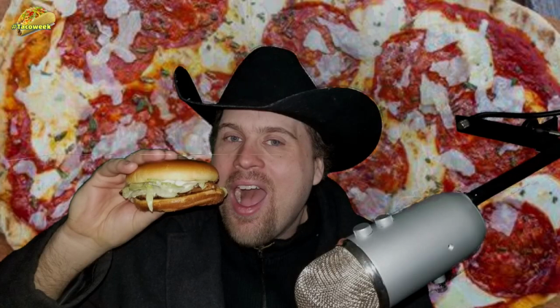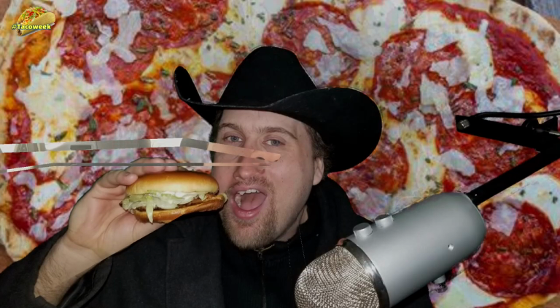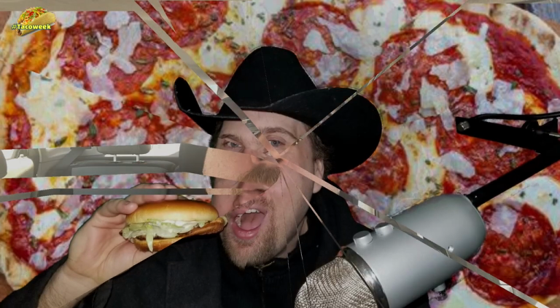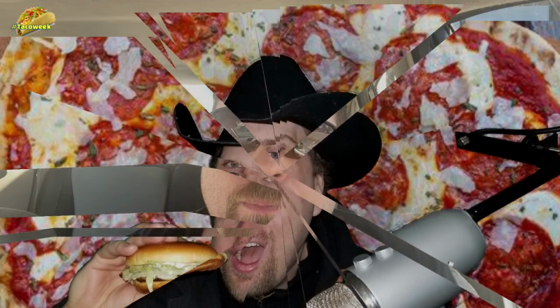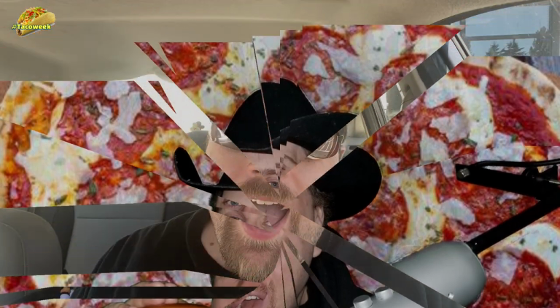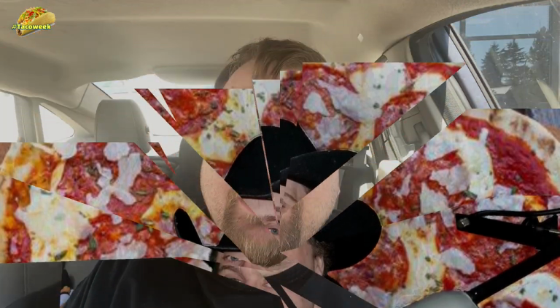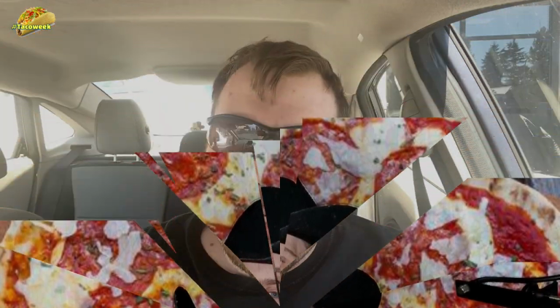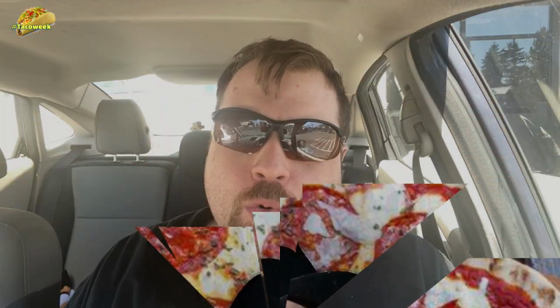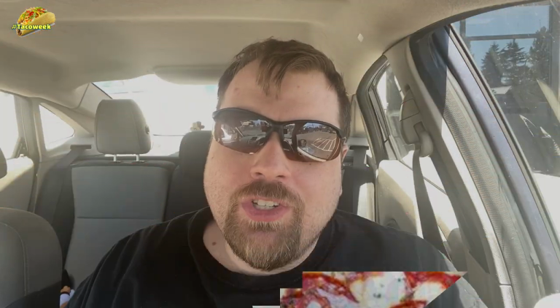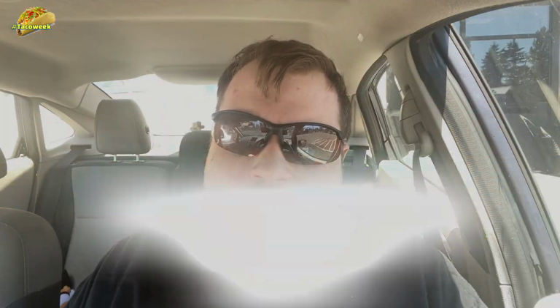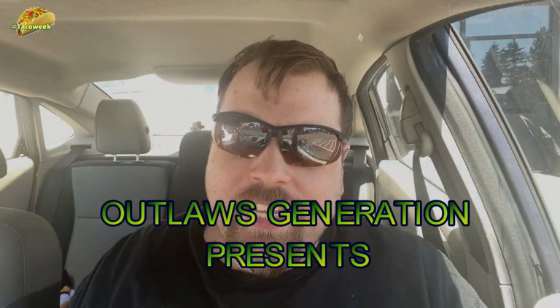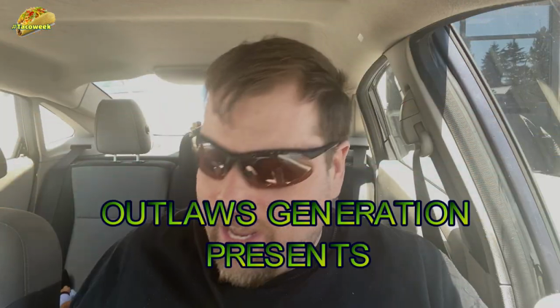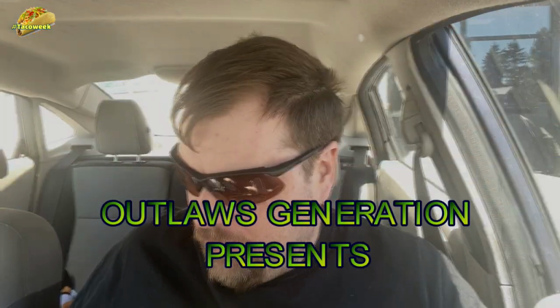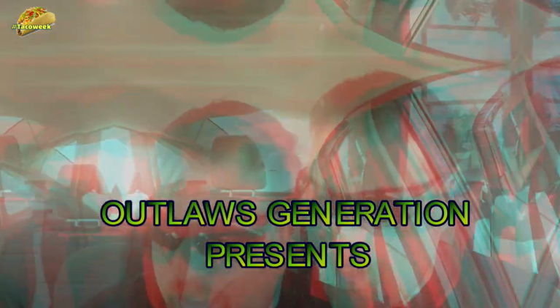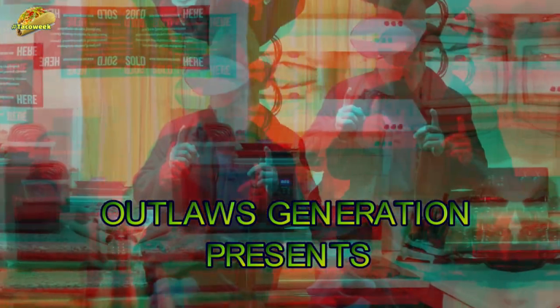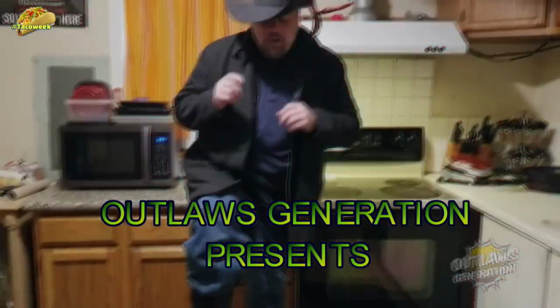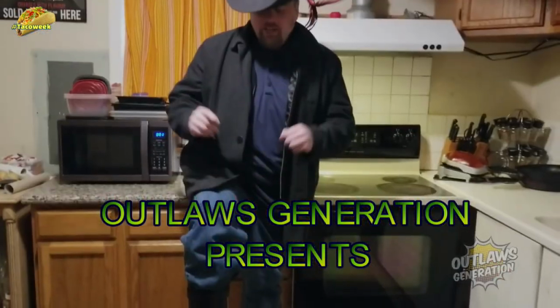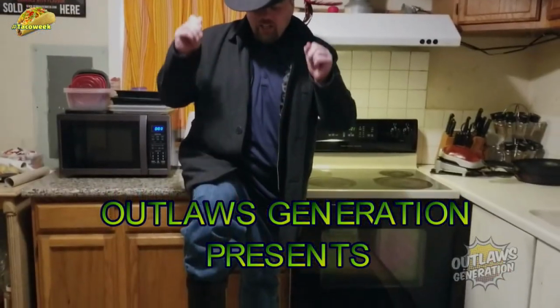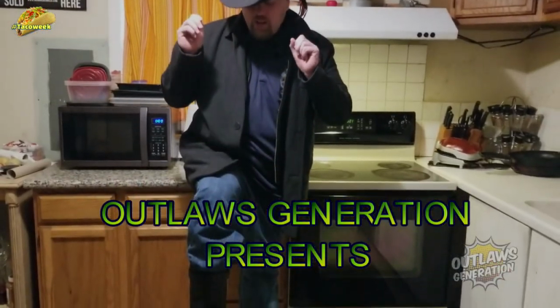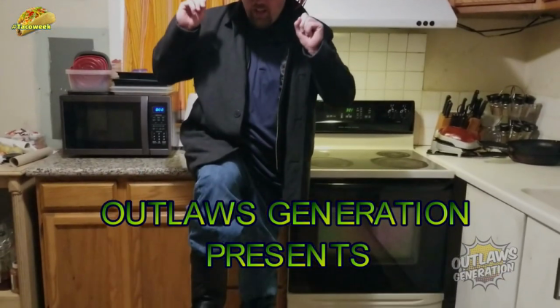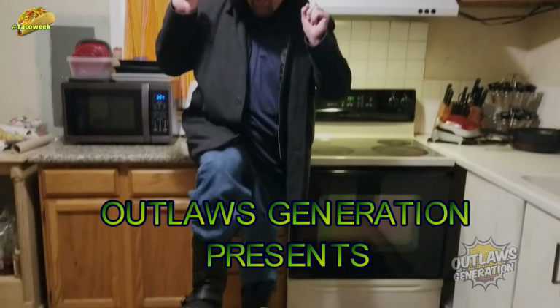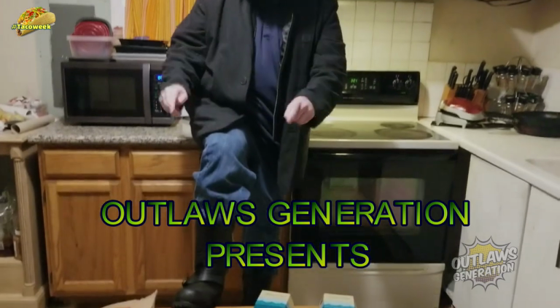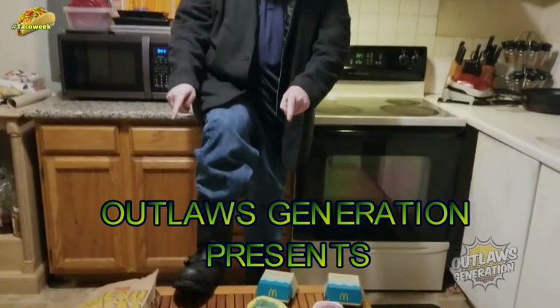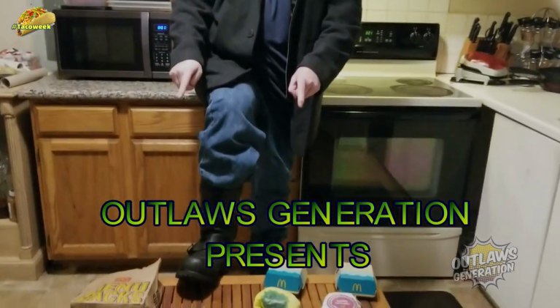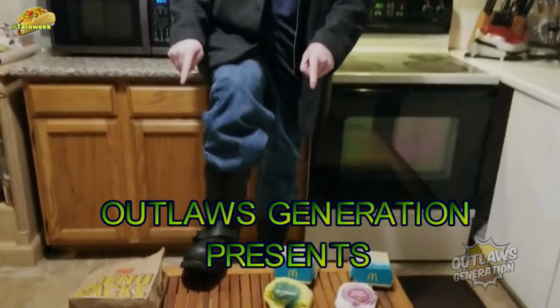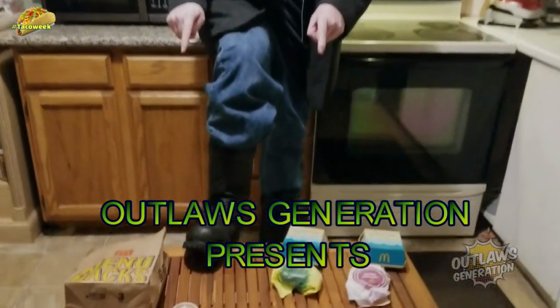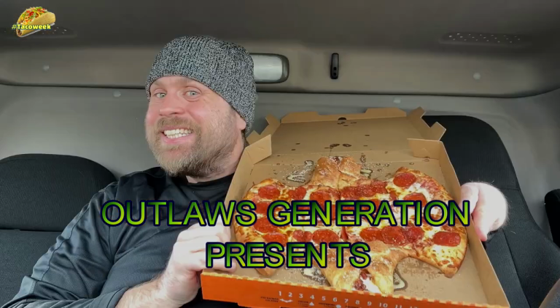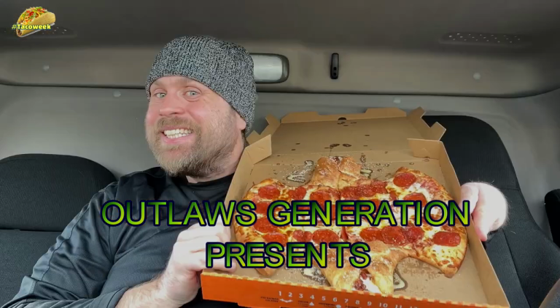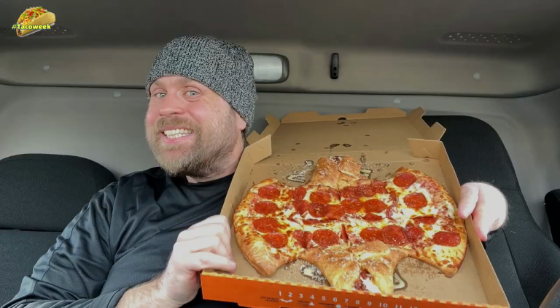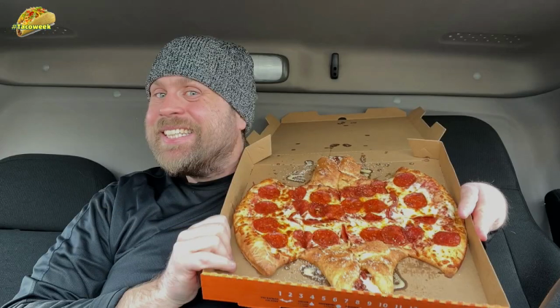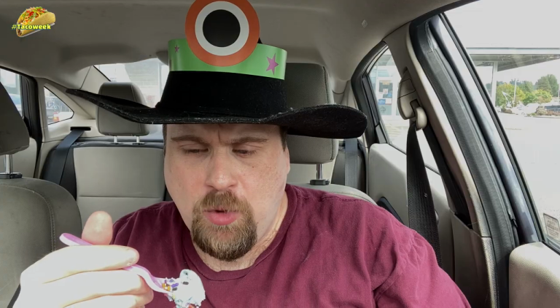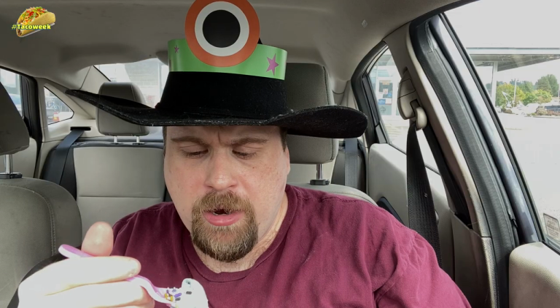Welcome back to Deadly Outlaws five-star music. Uncle Barry here.